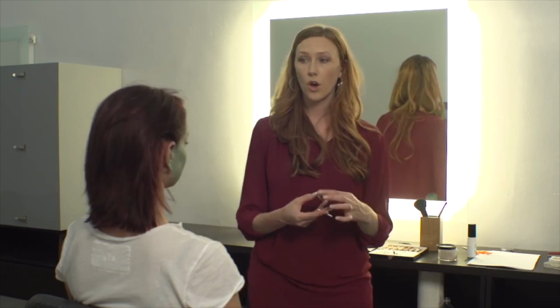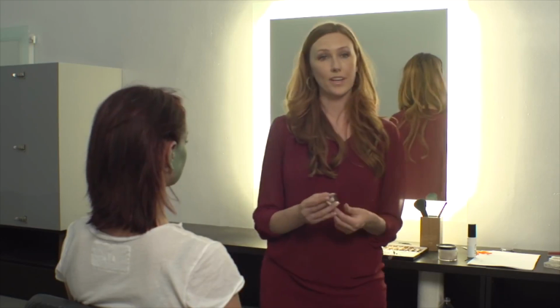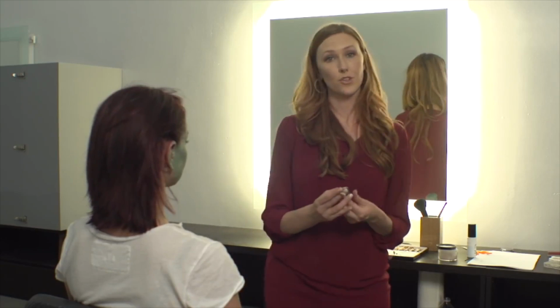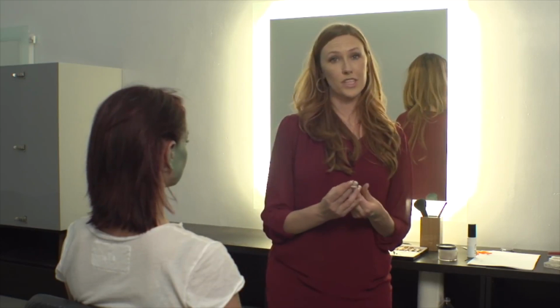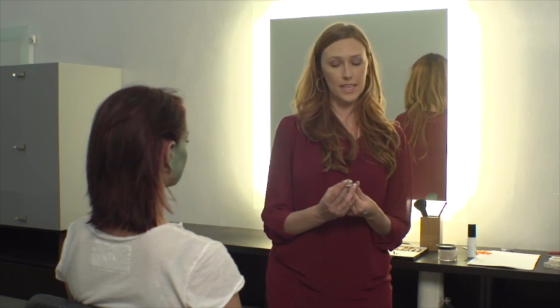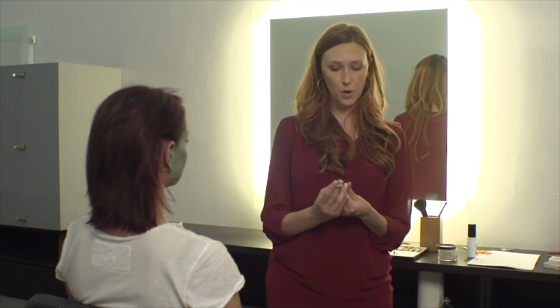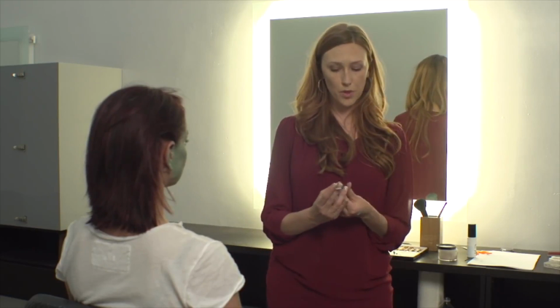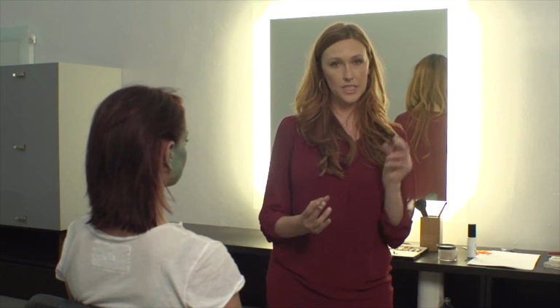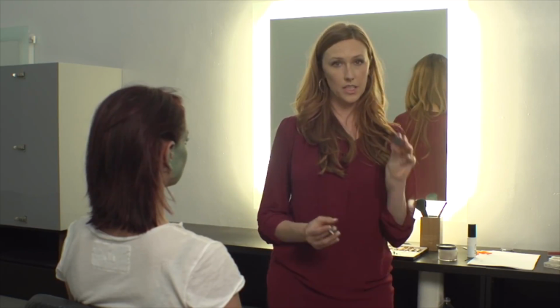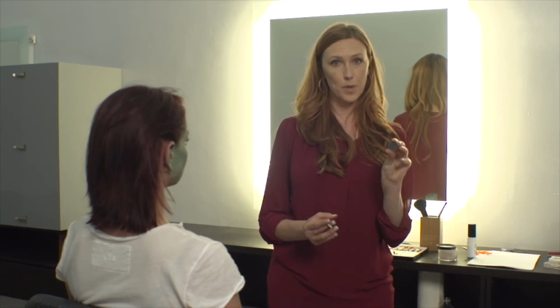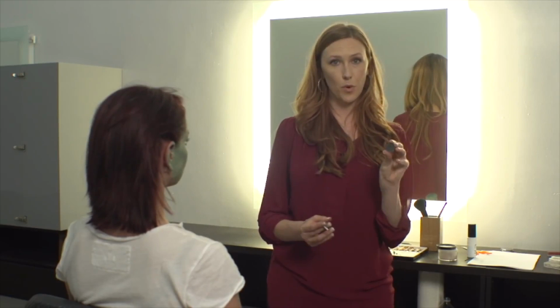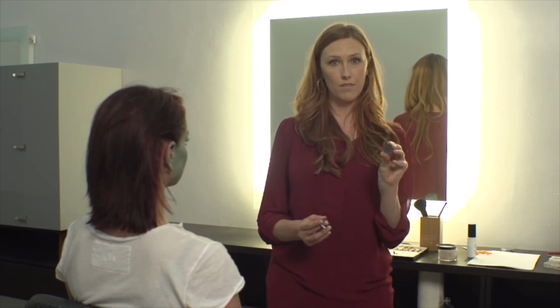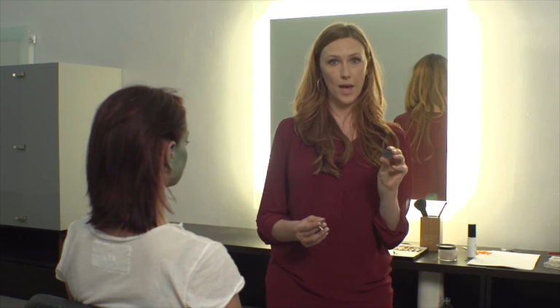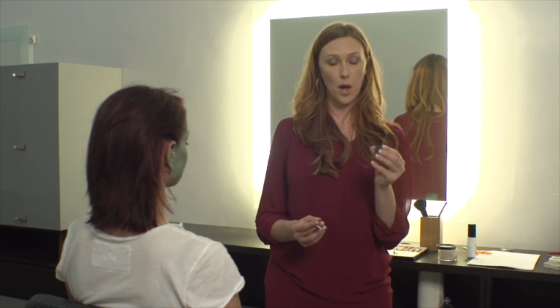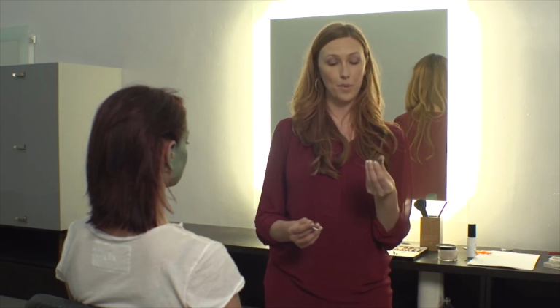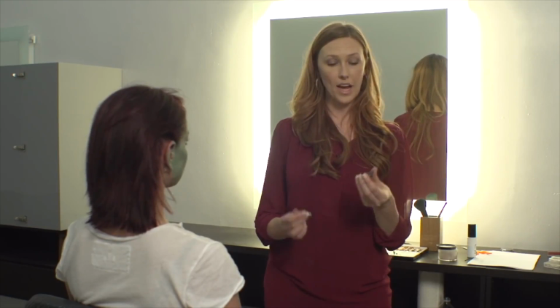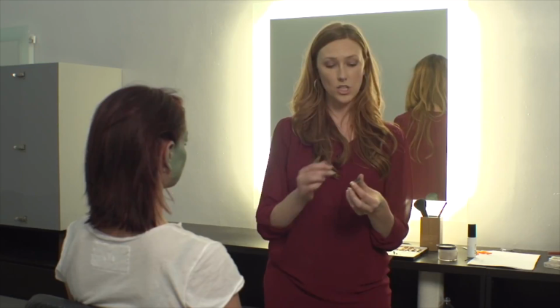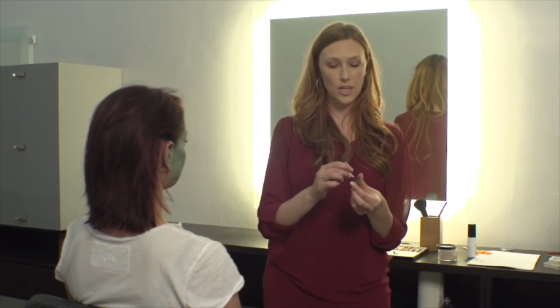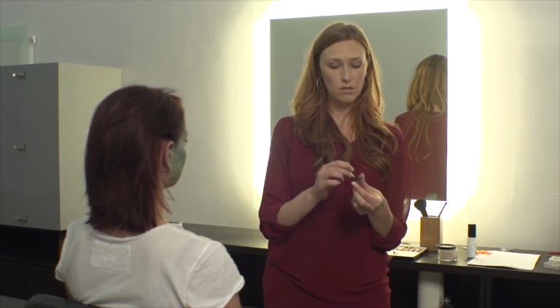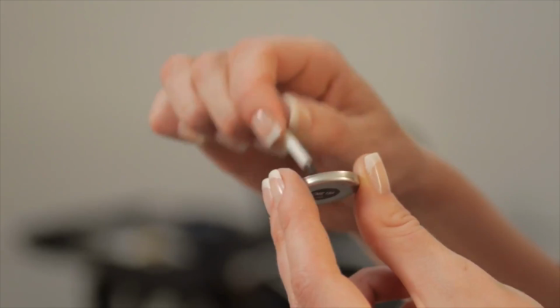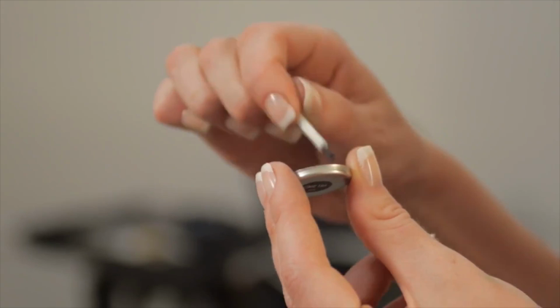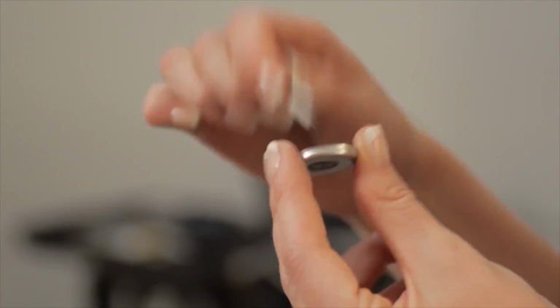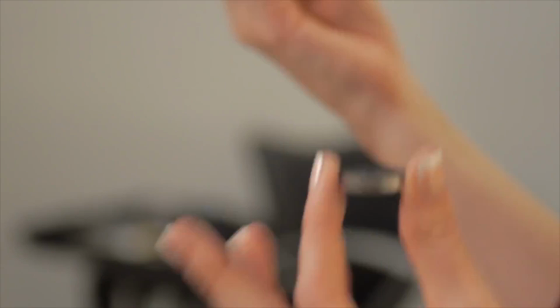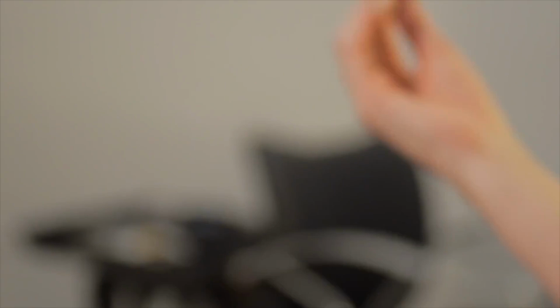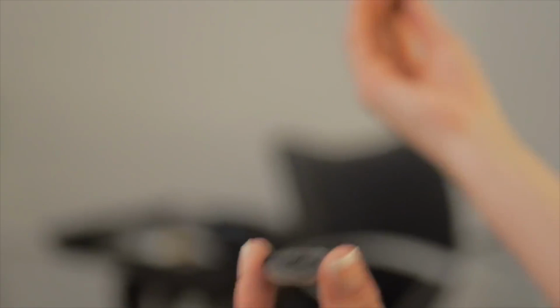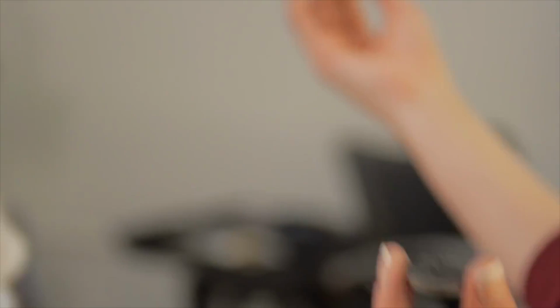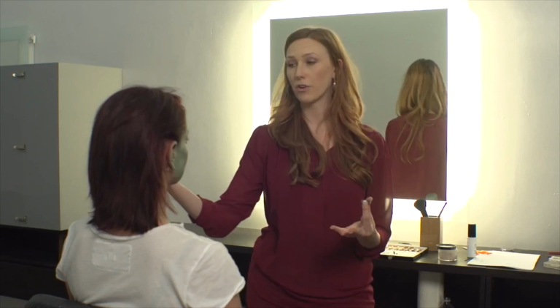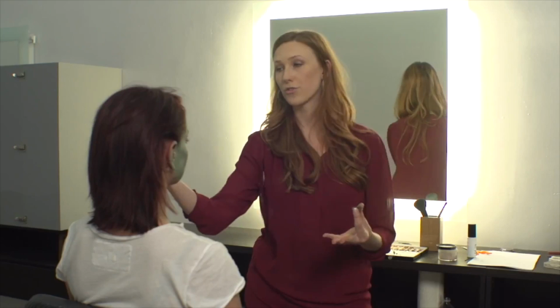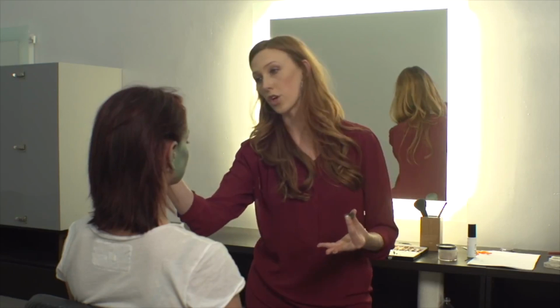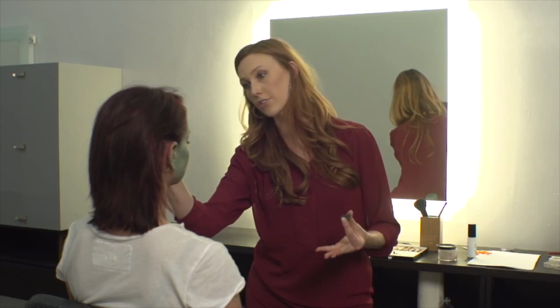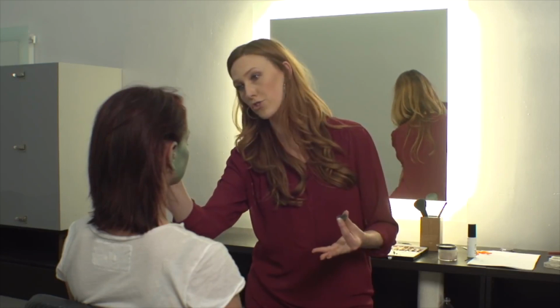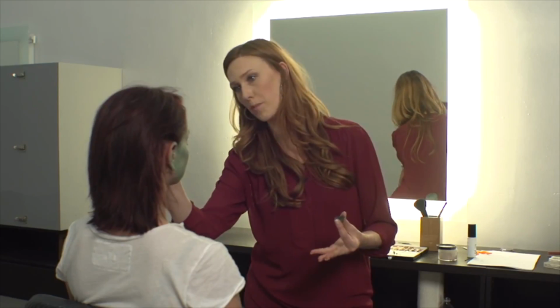For this next part we're going to take a little bit more of that black eyeshadow and I'm going to fill in her eyebrows for a little extra drama.